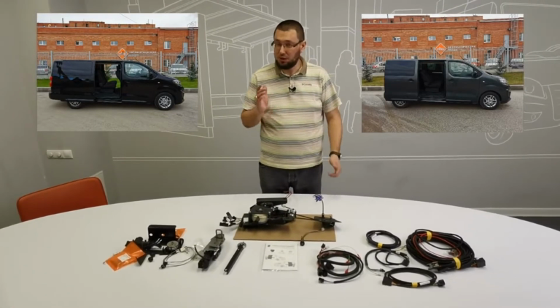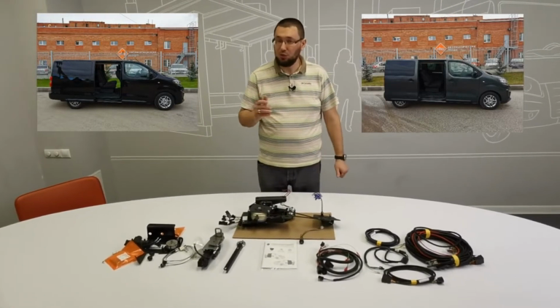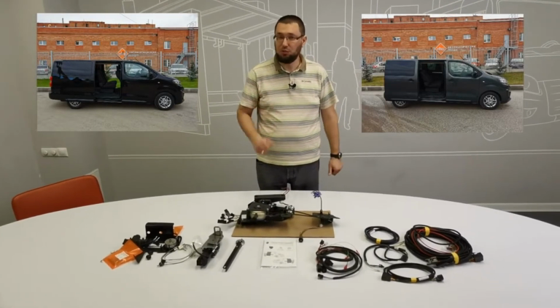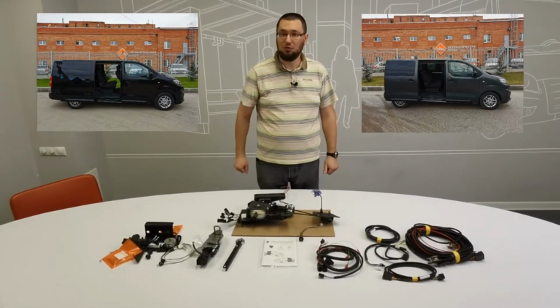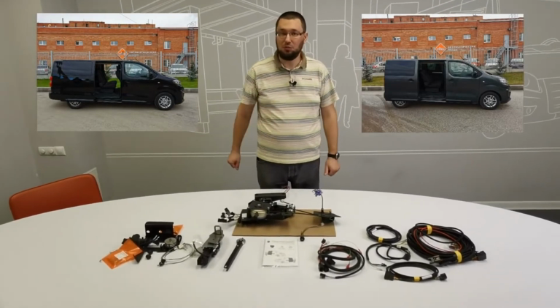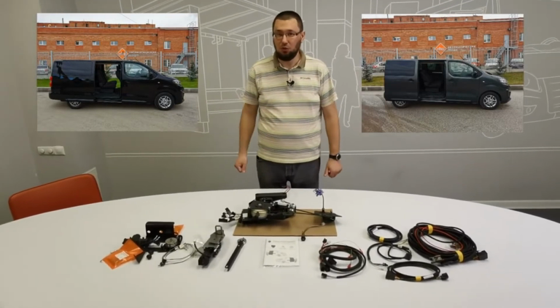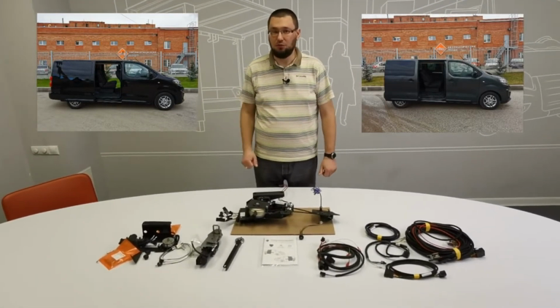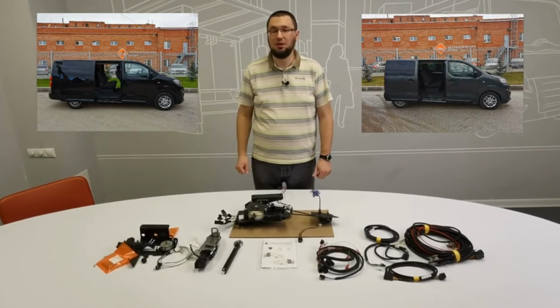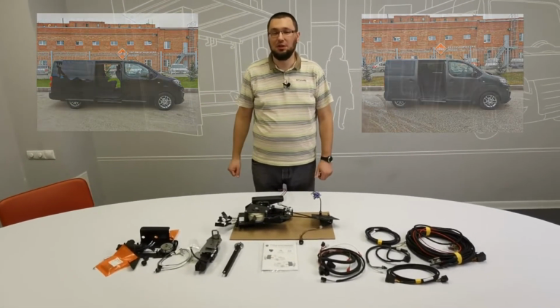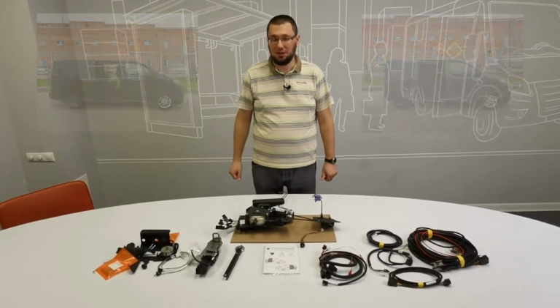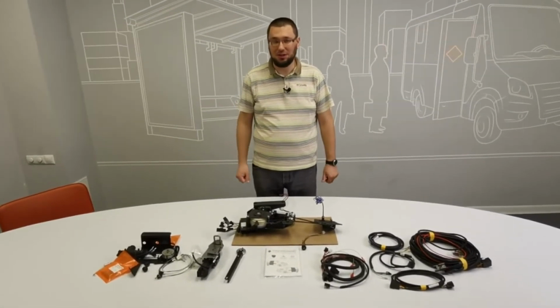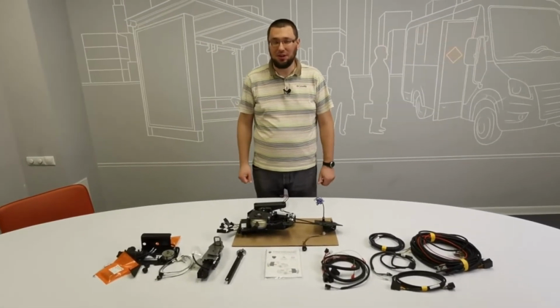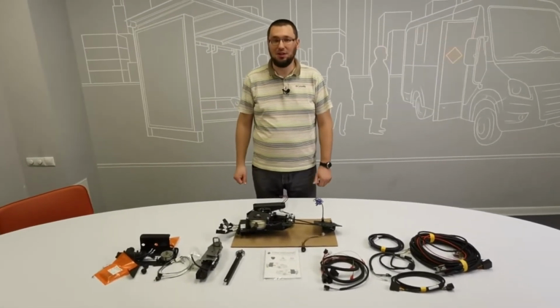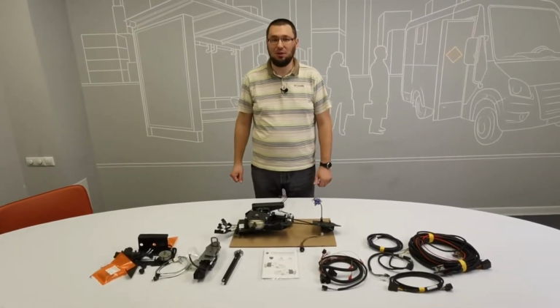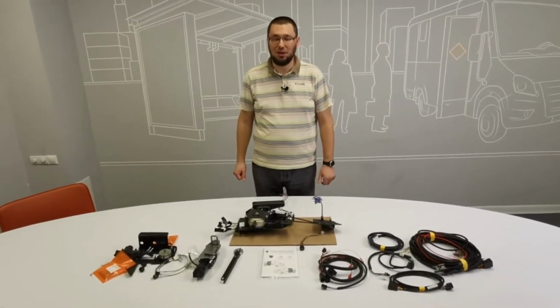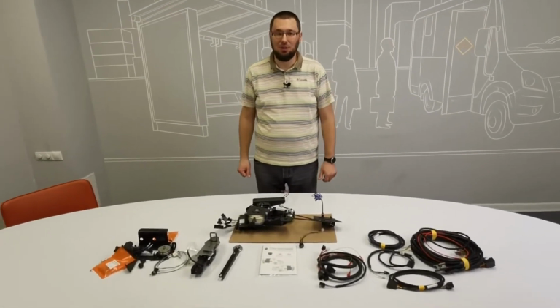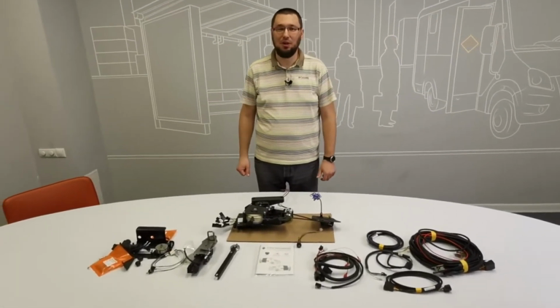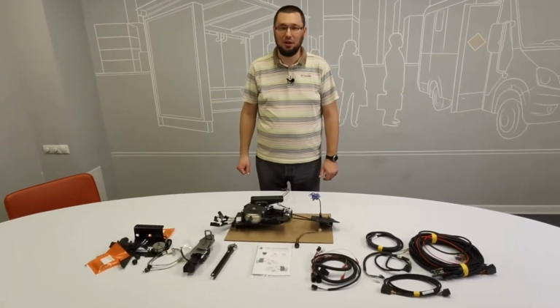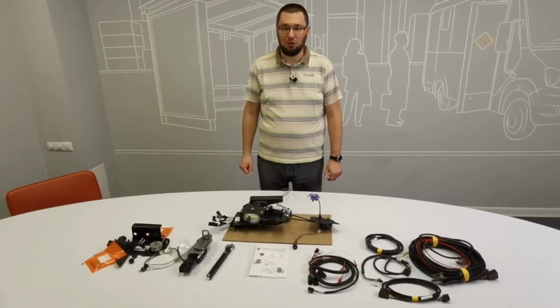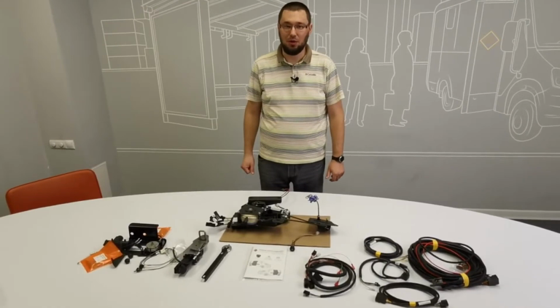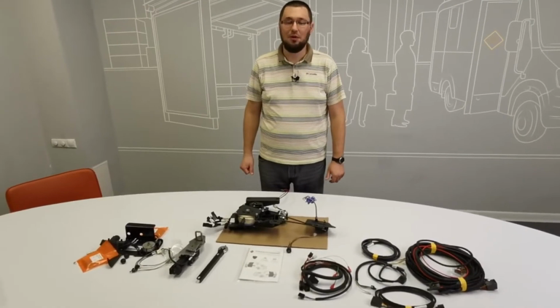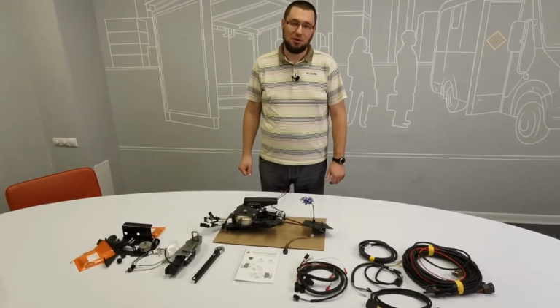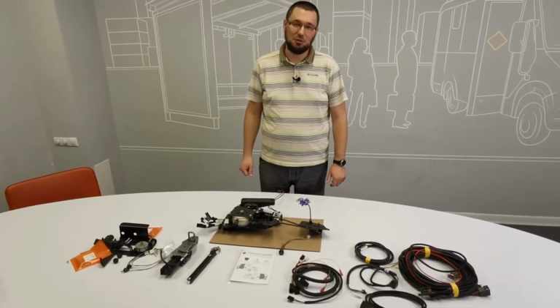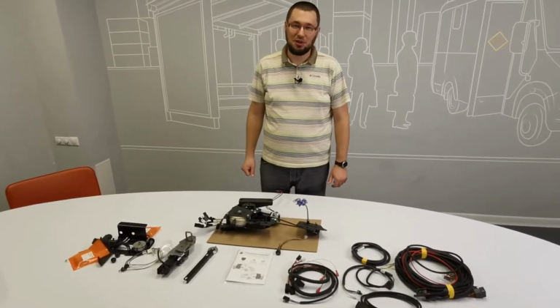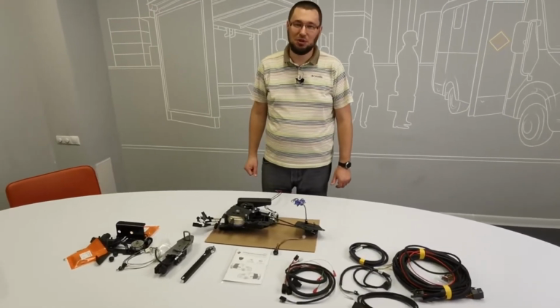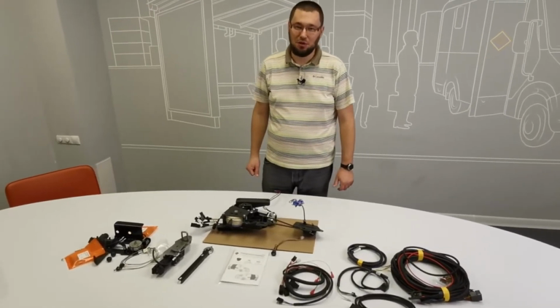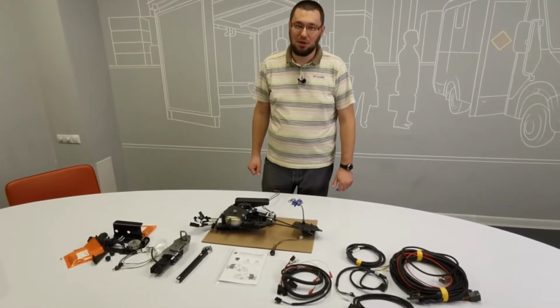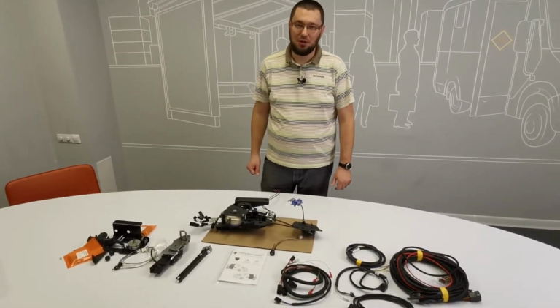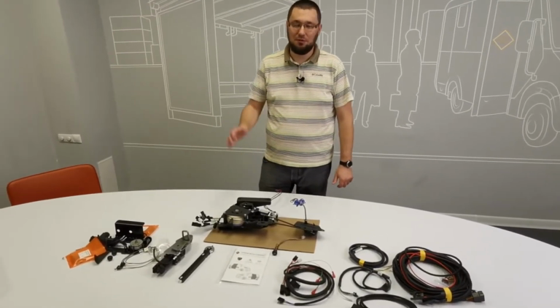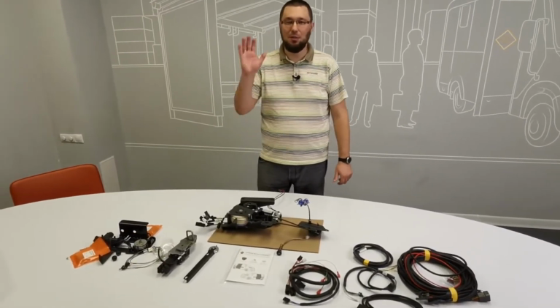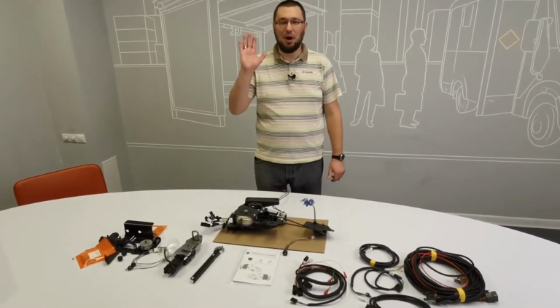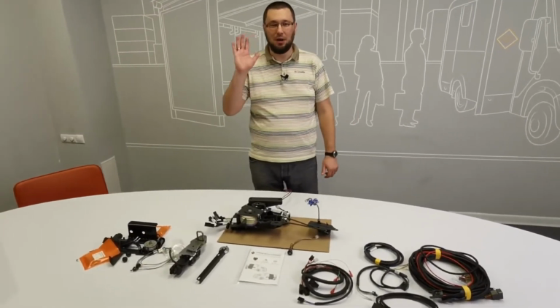as on the short-wheelbase. Request the PITON drive at dealer centres and official sales of company ADOR. Thank you for your attention, bye!